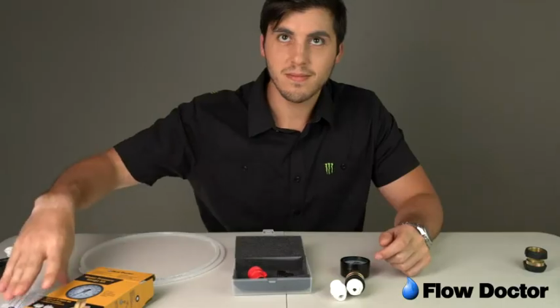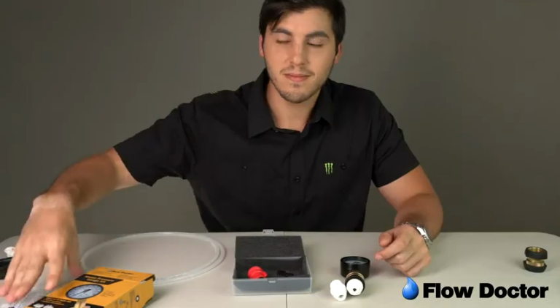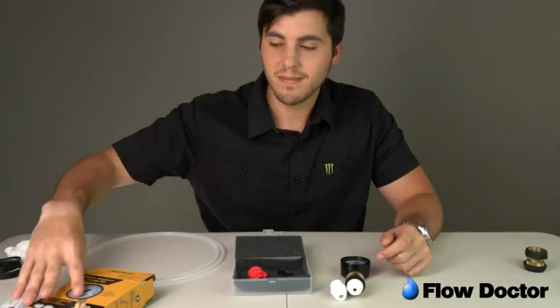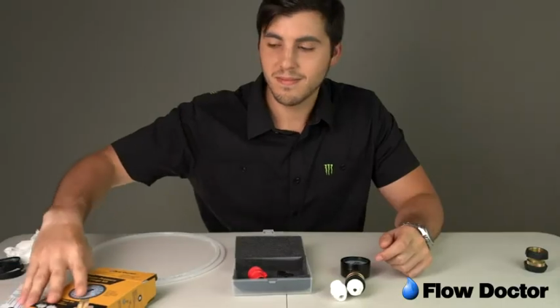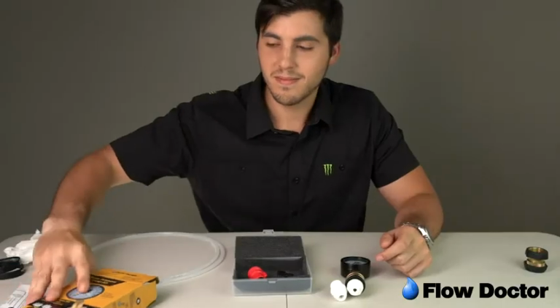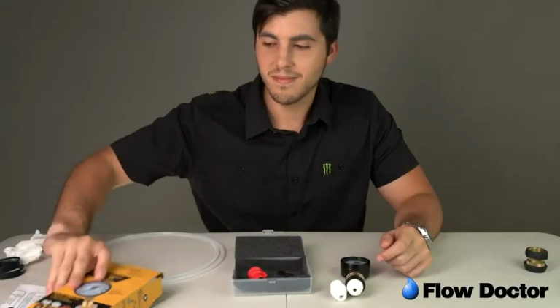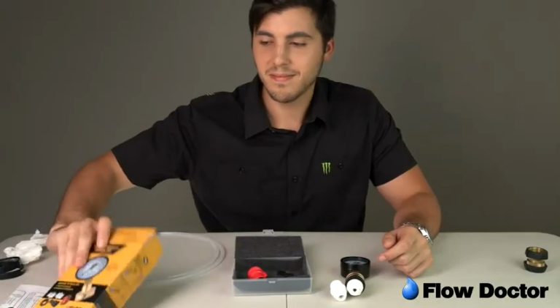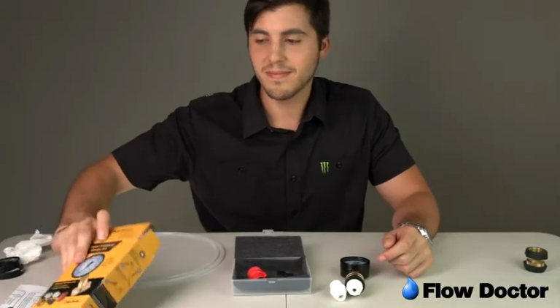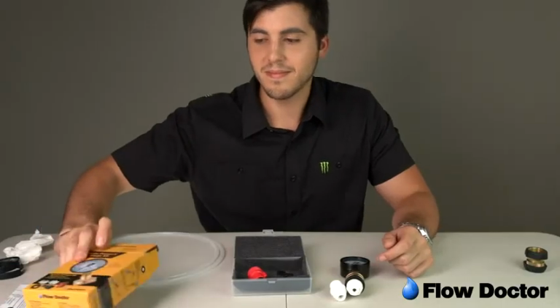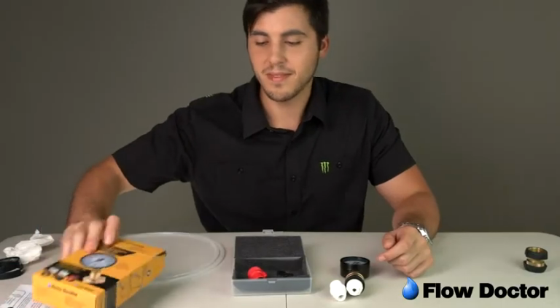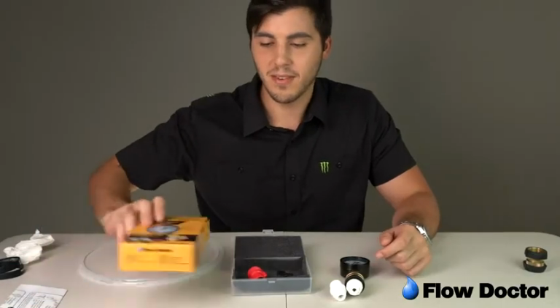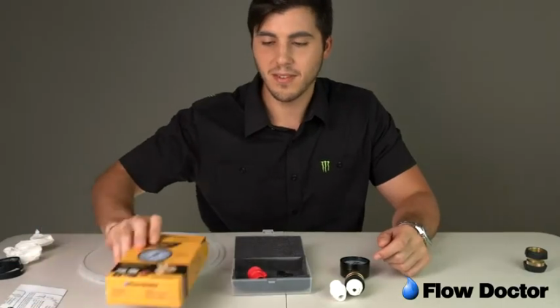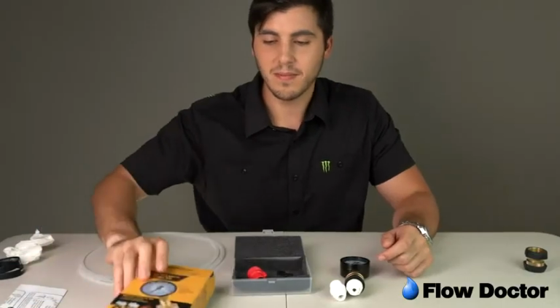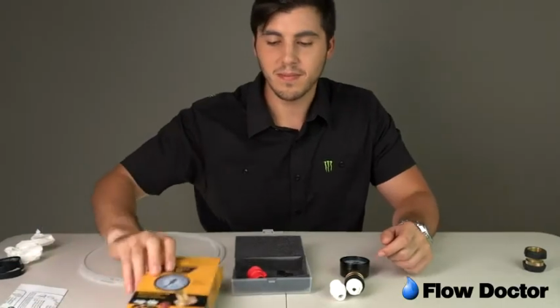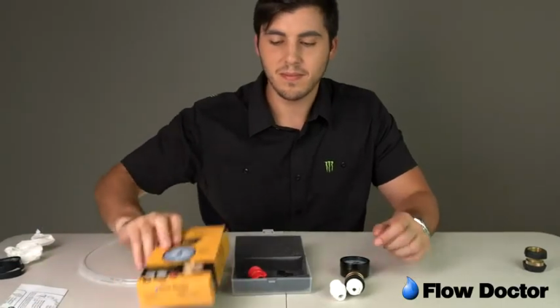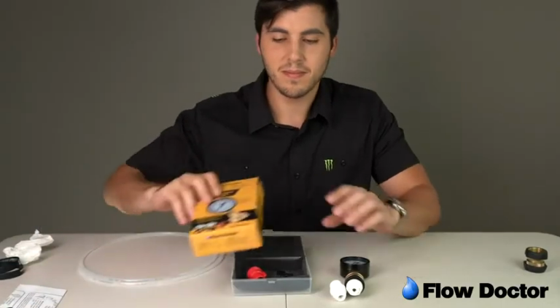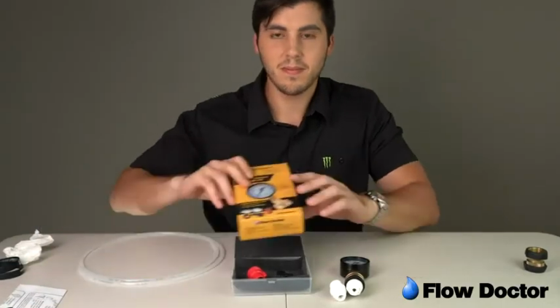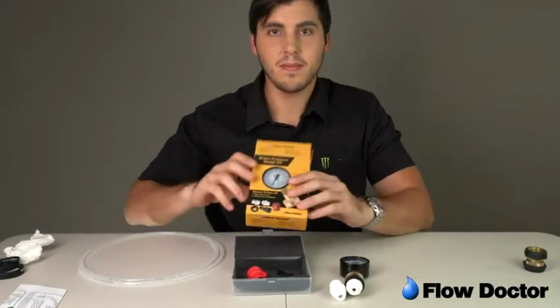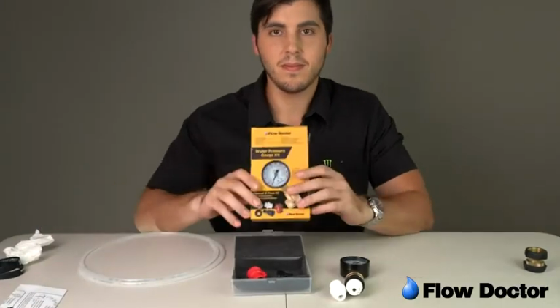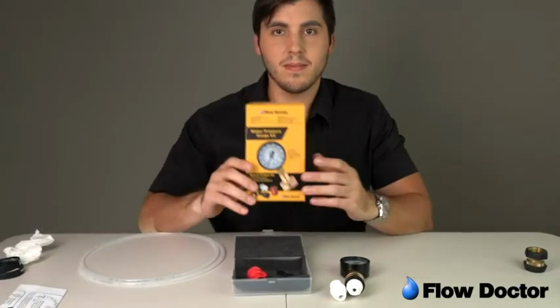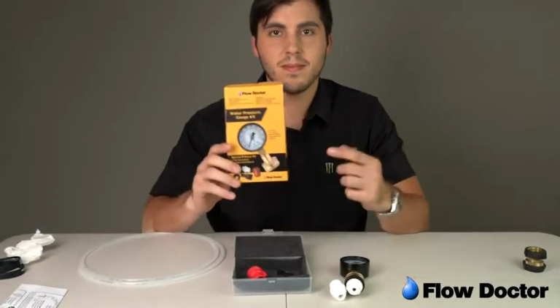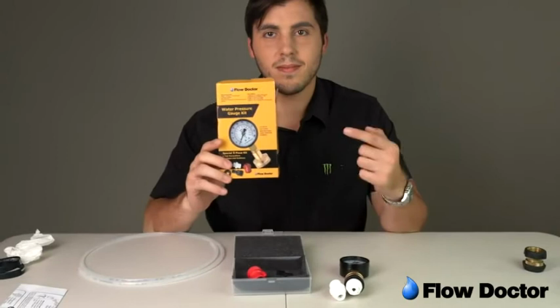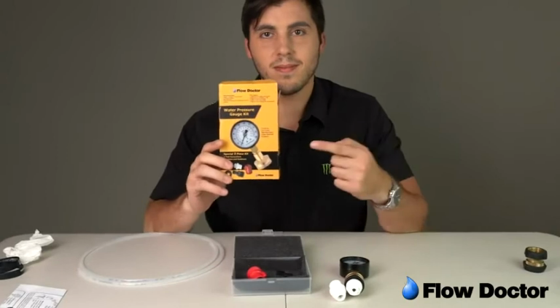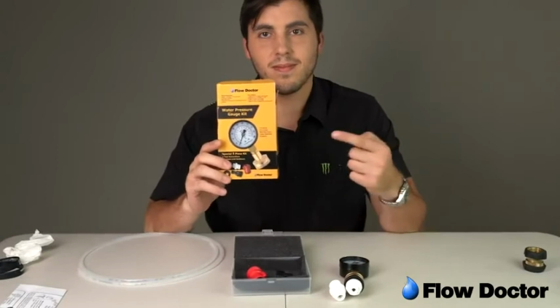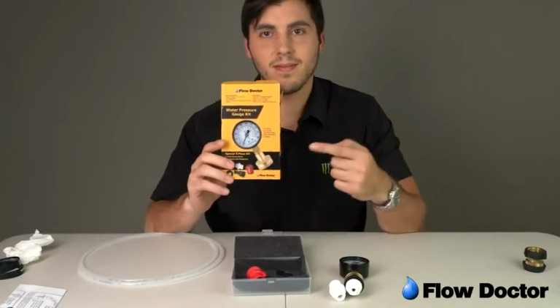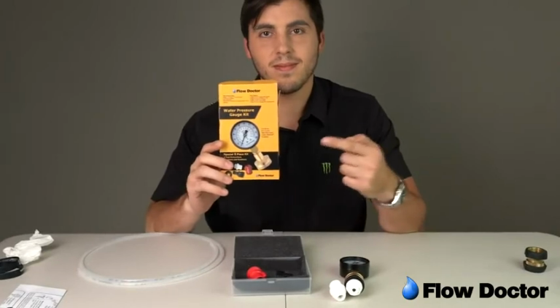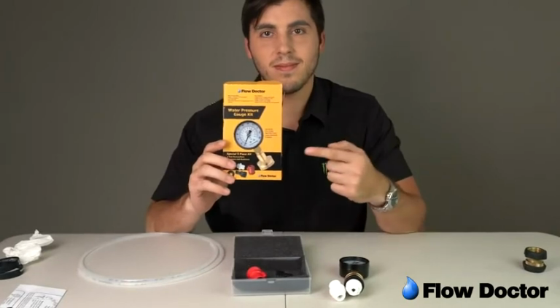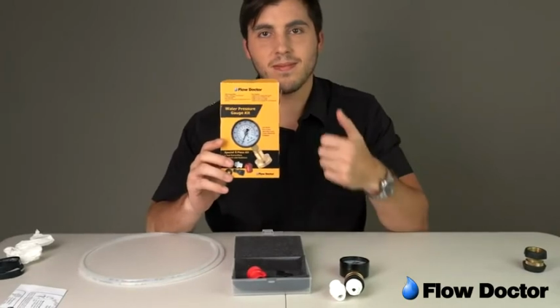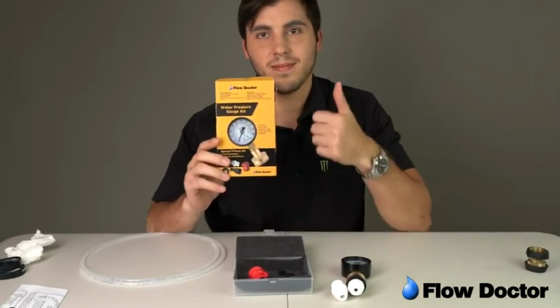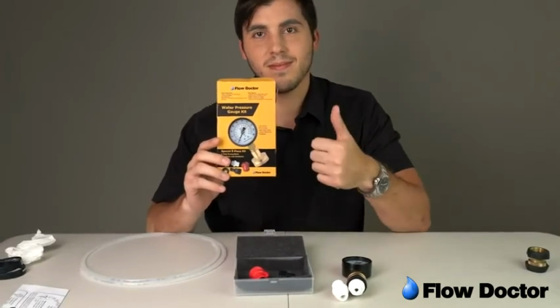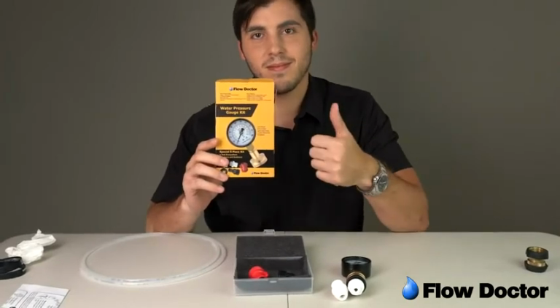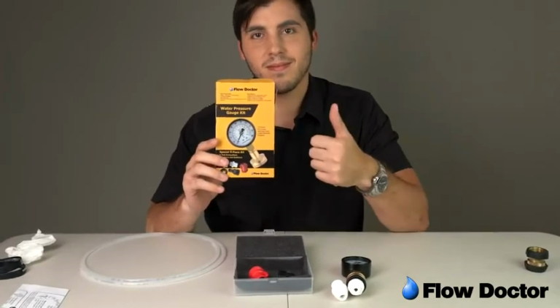Discover the Flow Doctor water pressure test kit — a must-have for your tool kit.